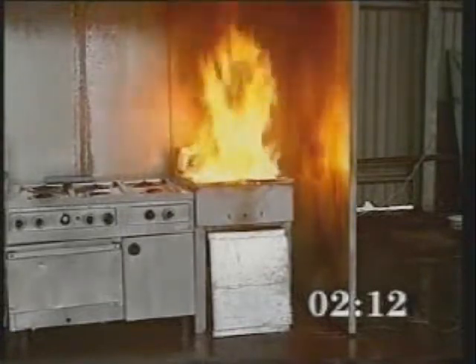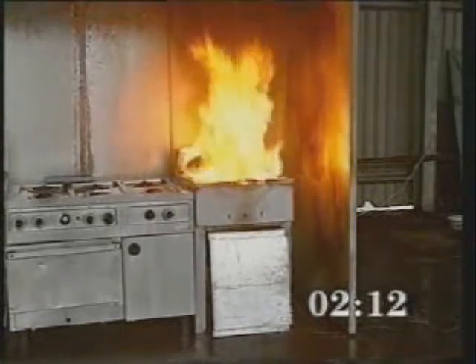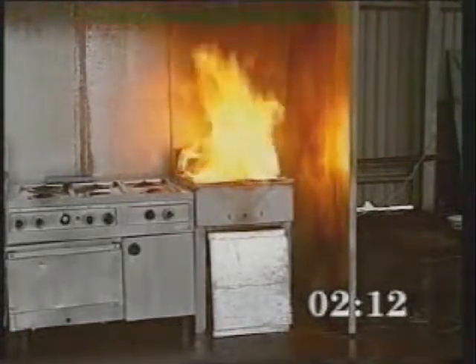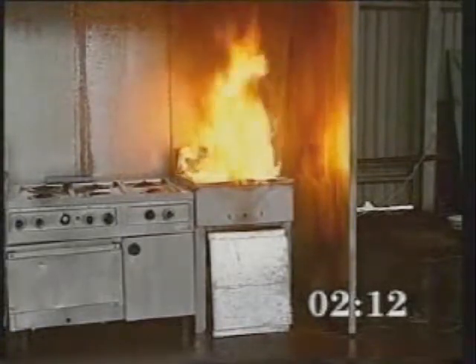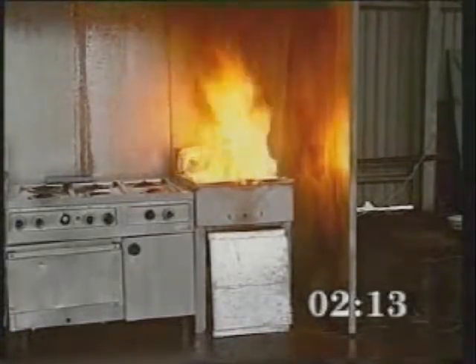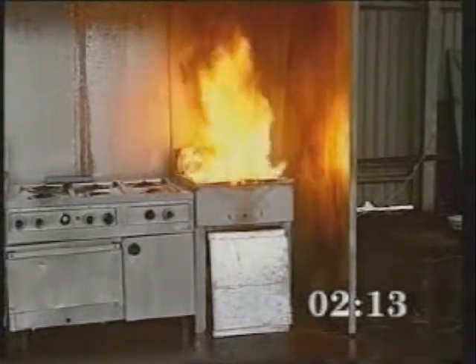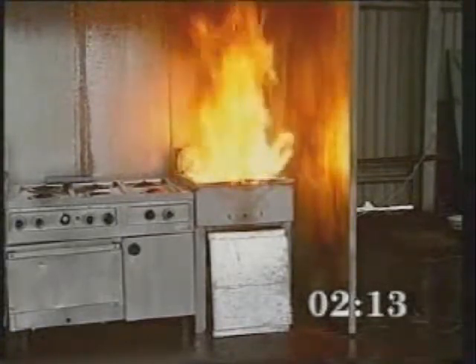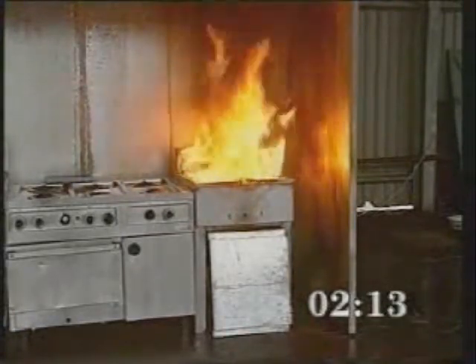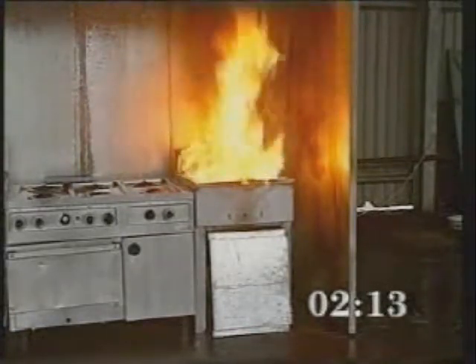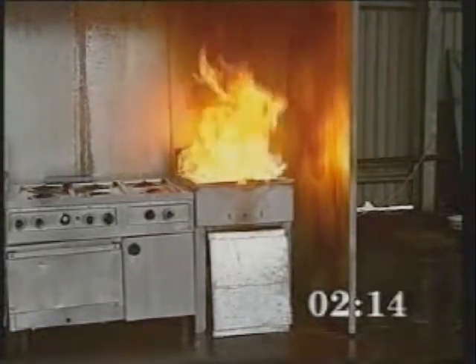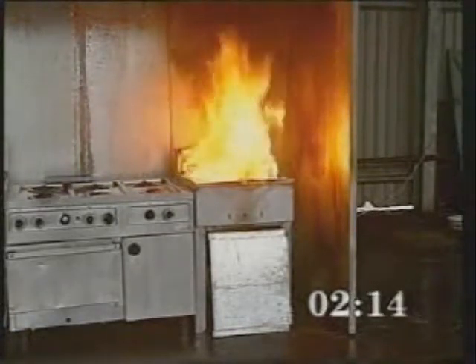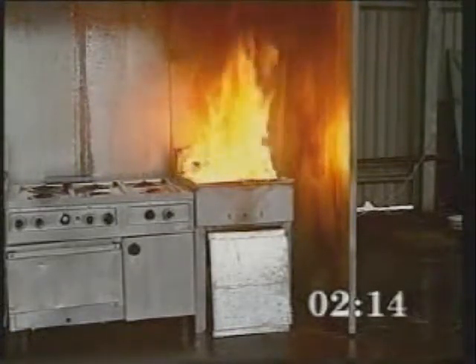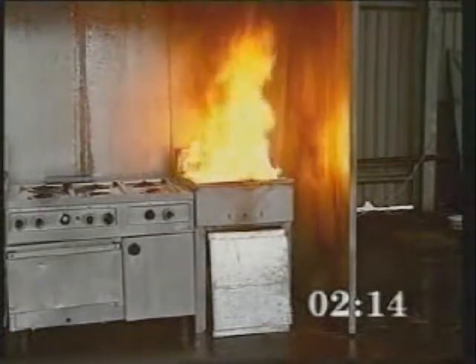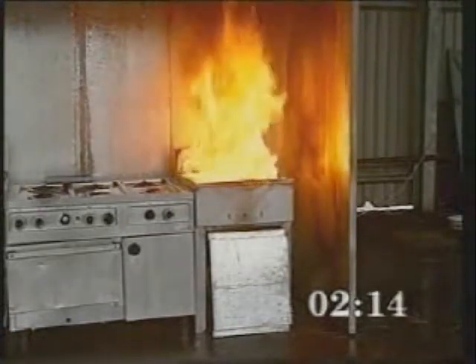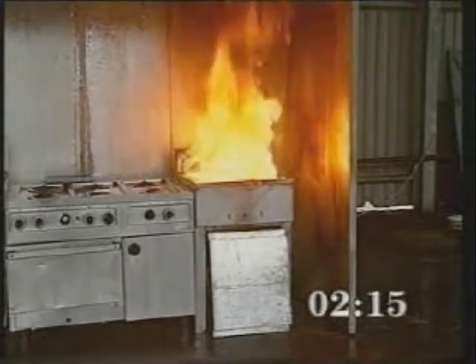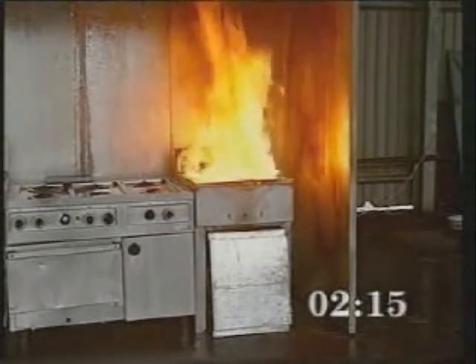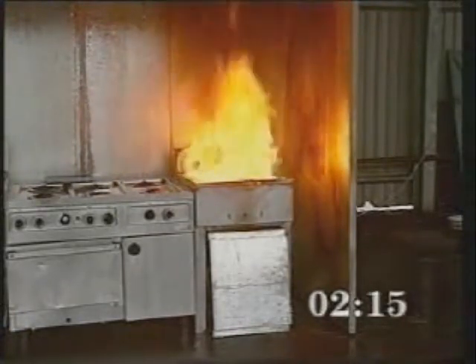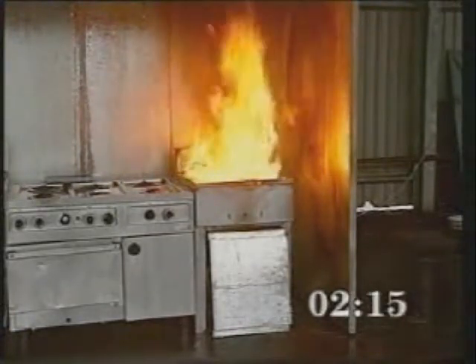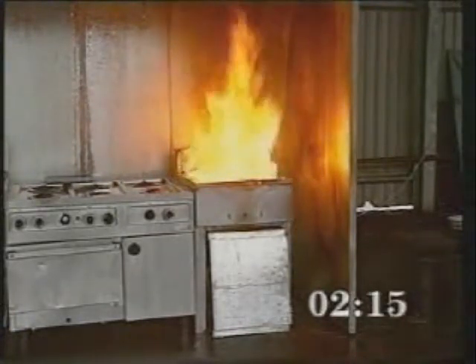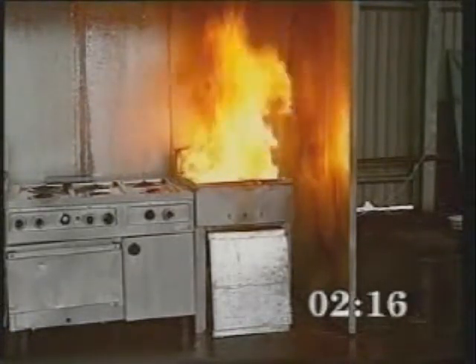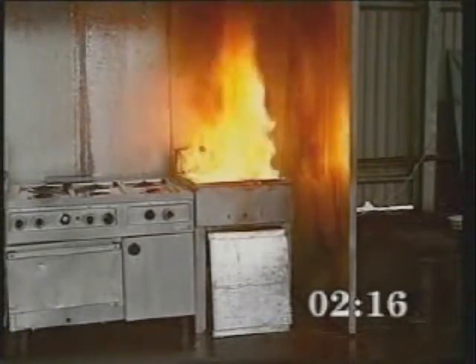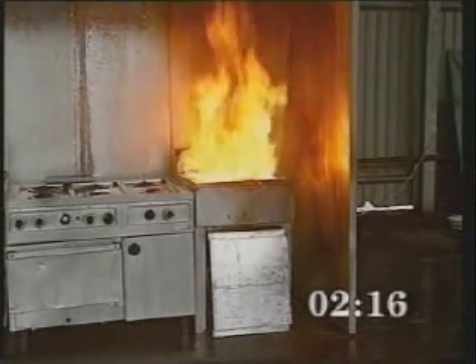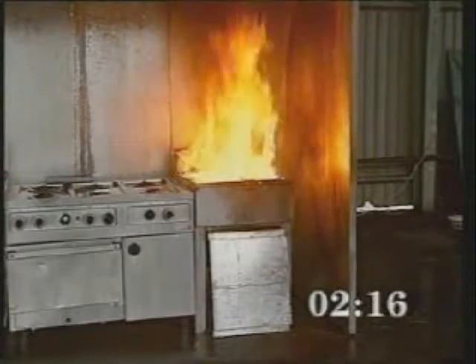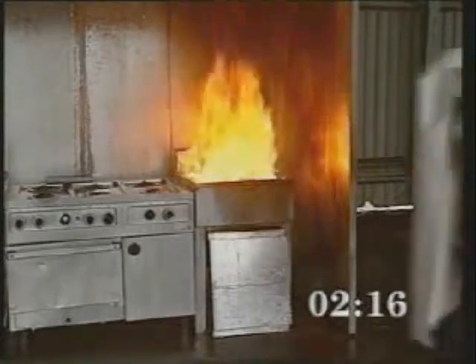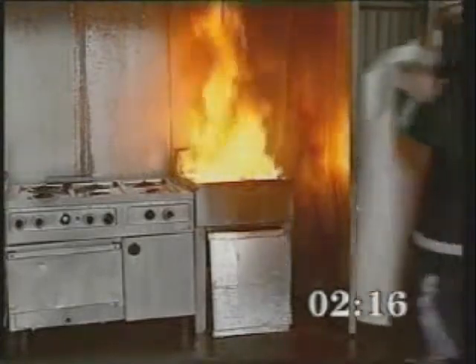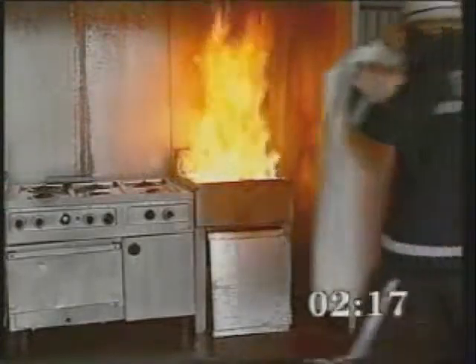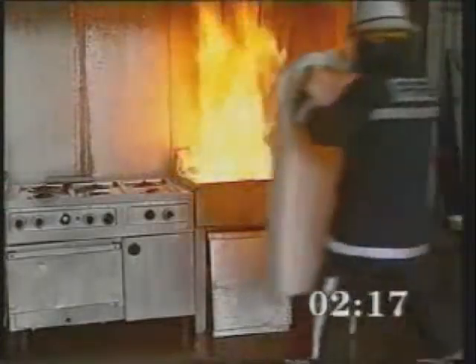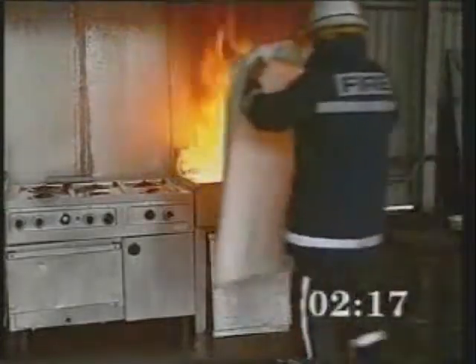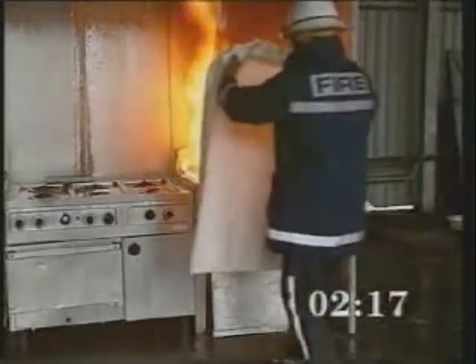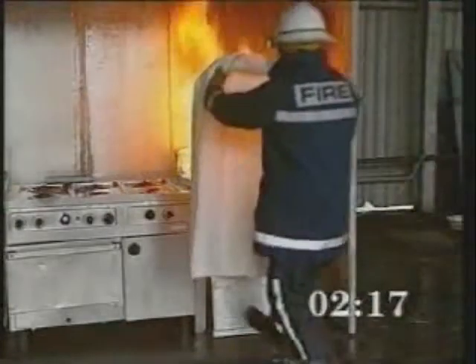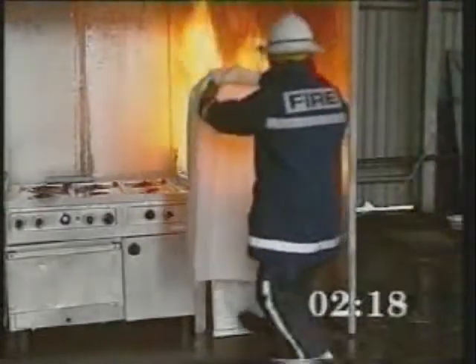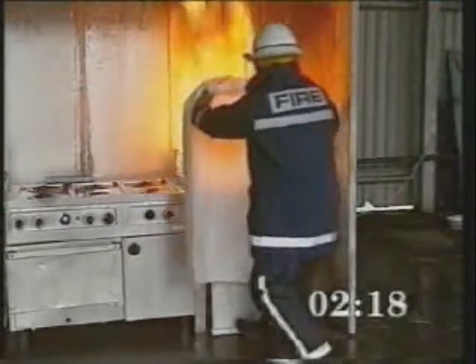After the 2 minutes 20 seconds pre-burn, the firefighters applied a fire blanket to the fryer.